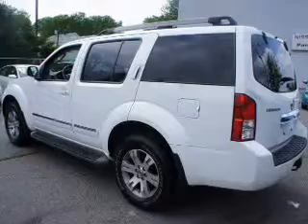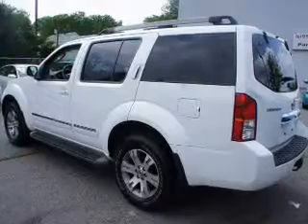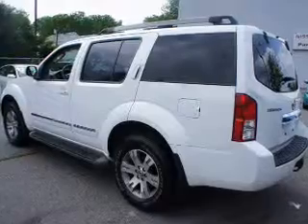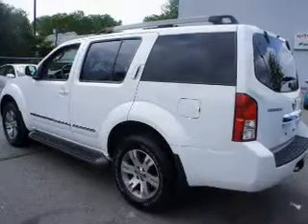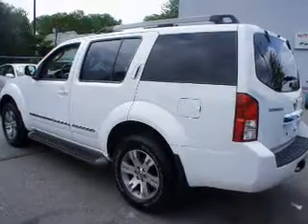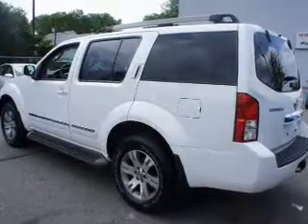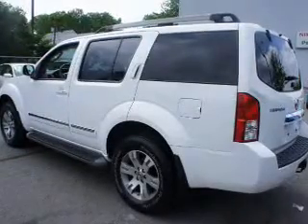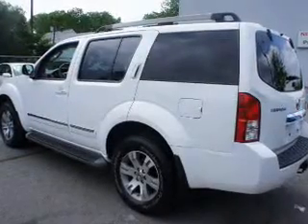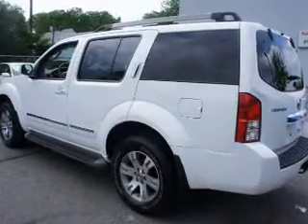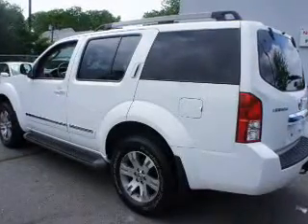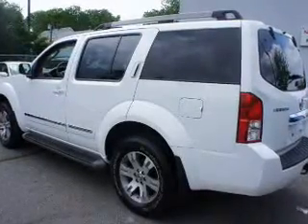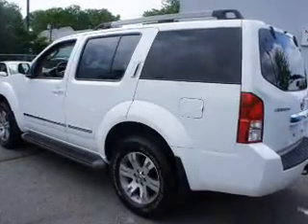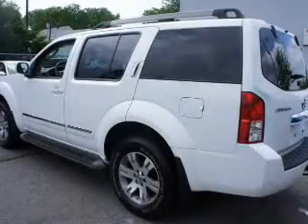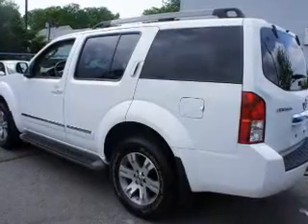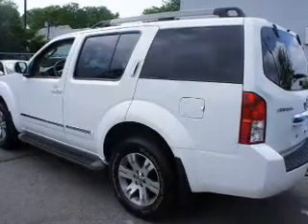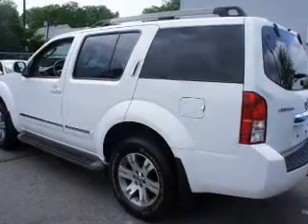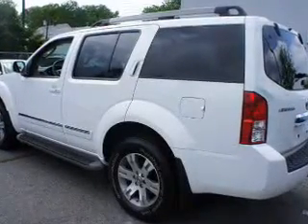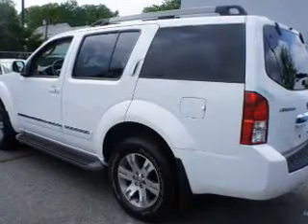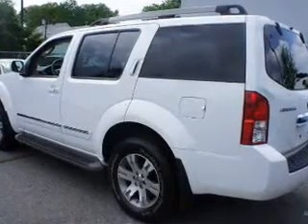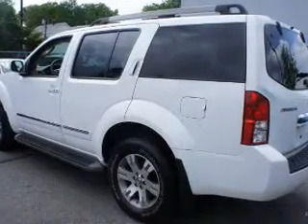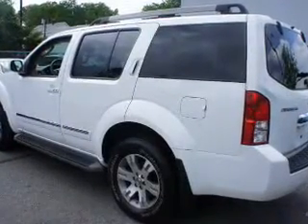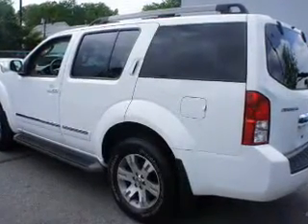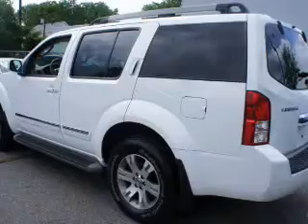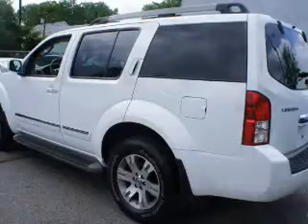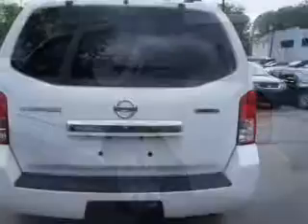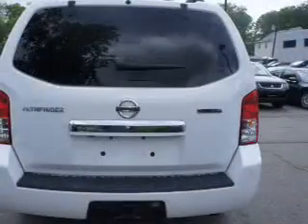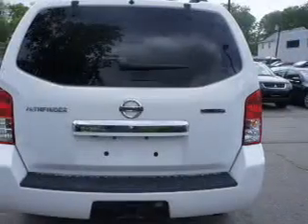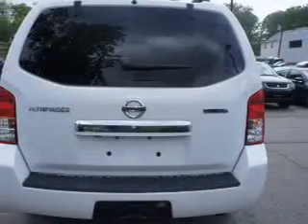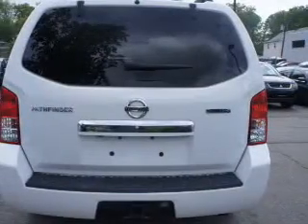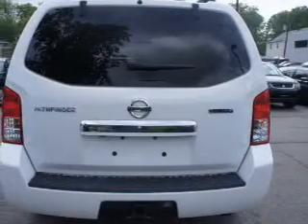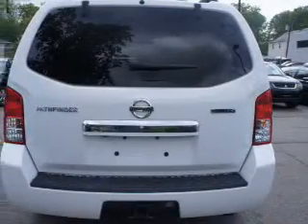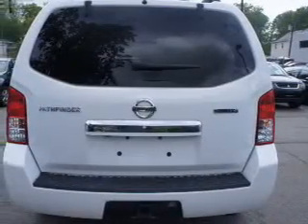Power door locks. Power windows. Cruise control. Power mirrors. An alarm system. Power steering. An adjustable tilt steering wheel.